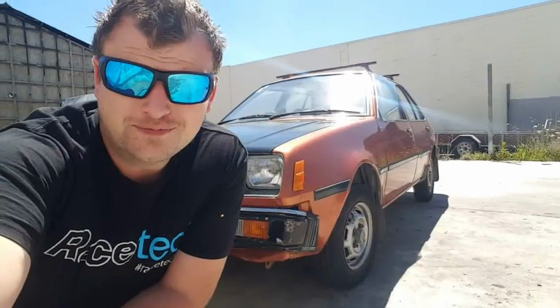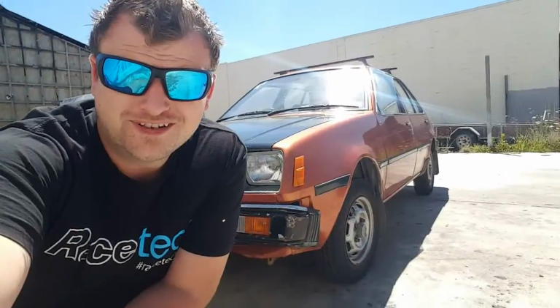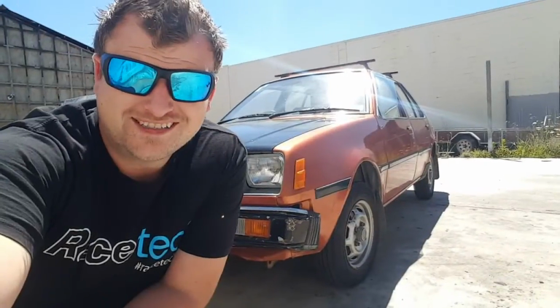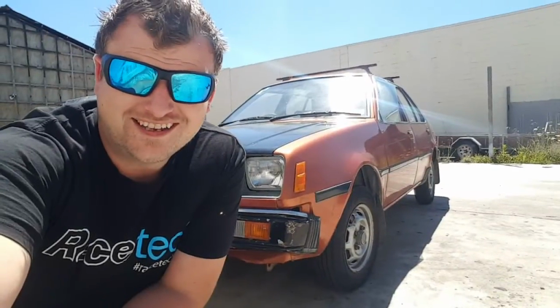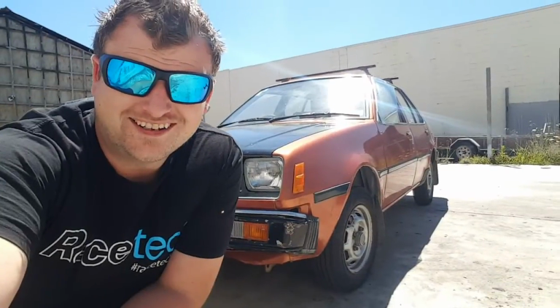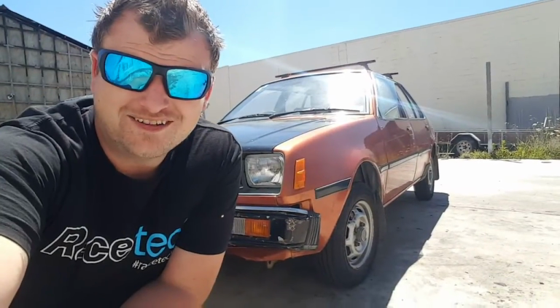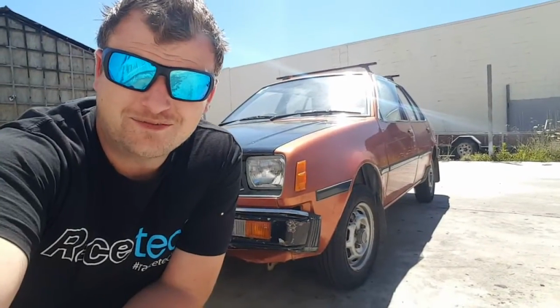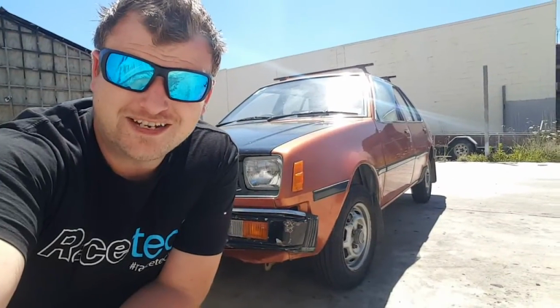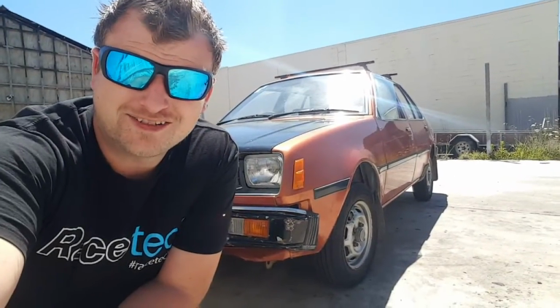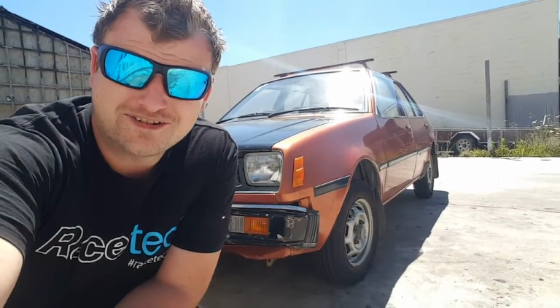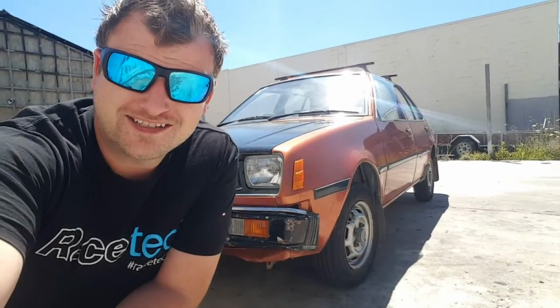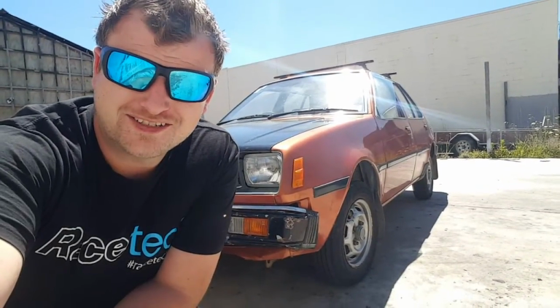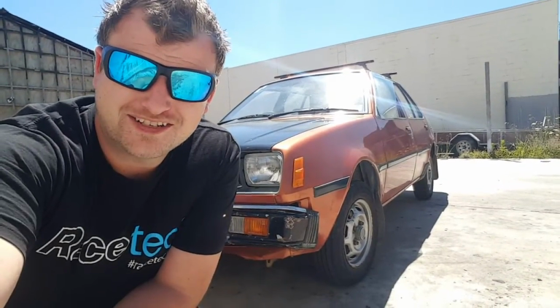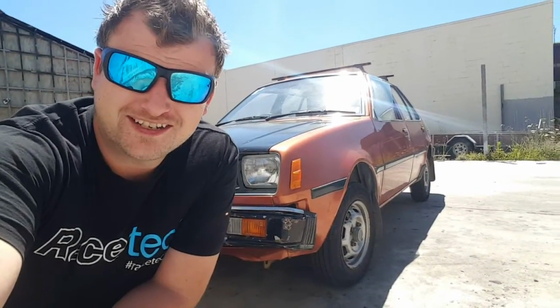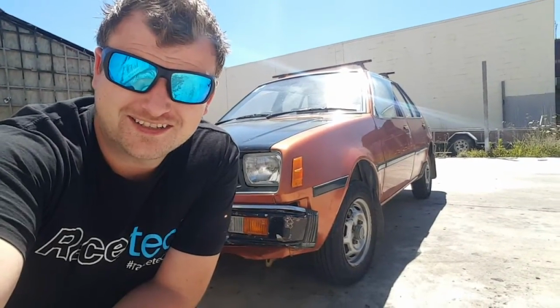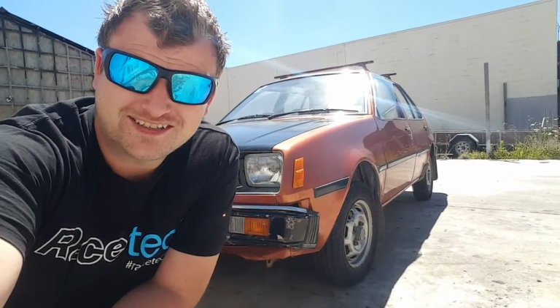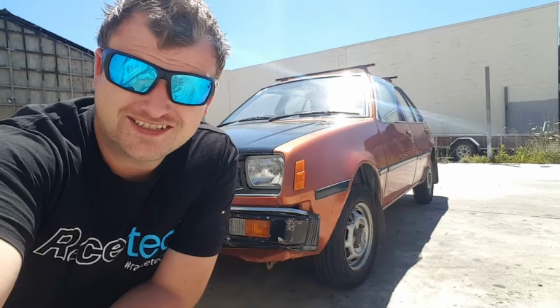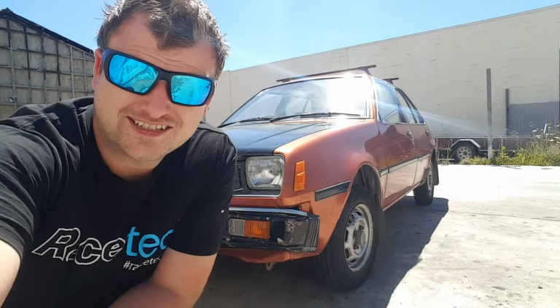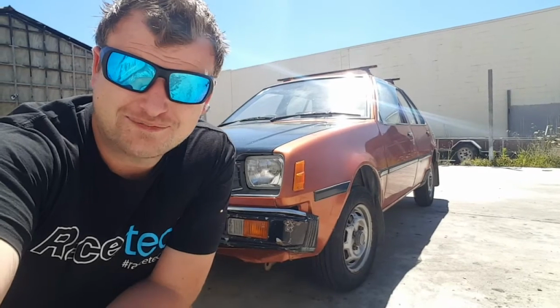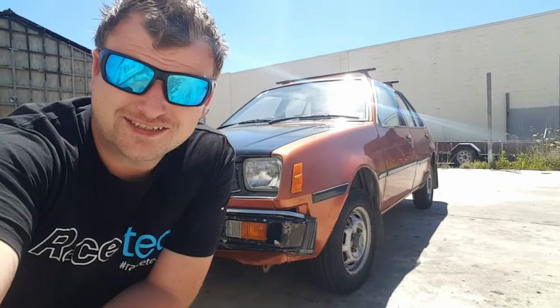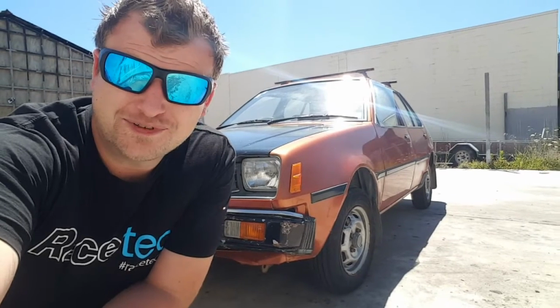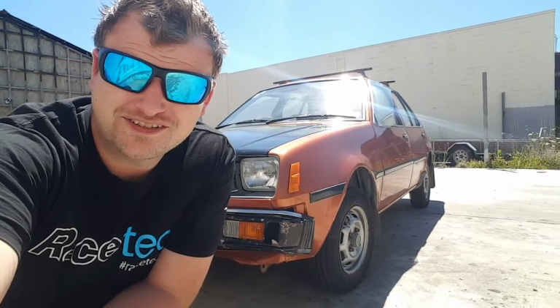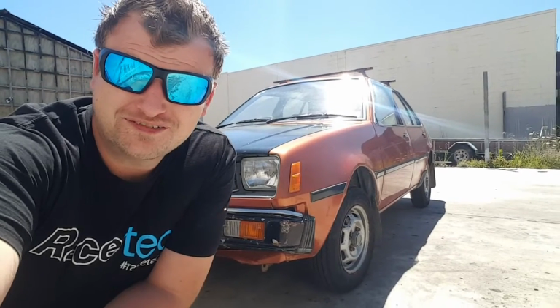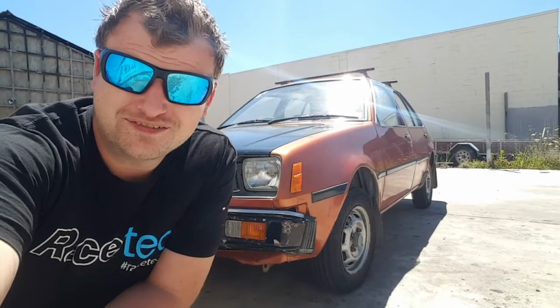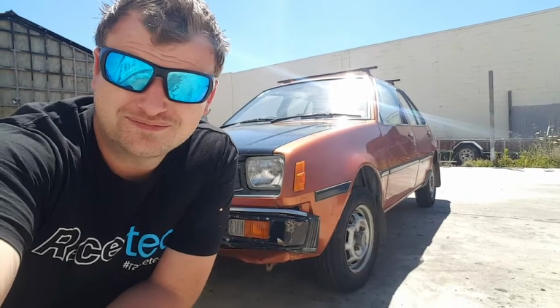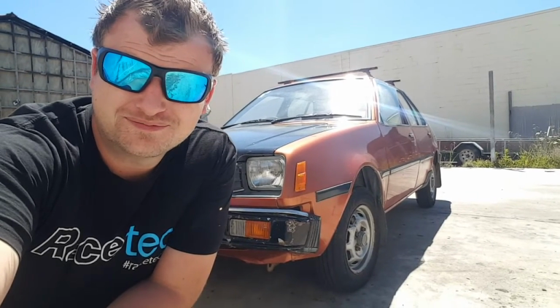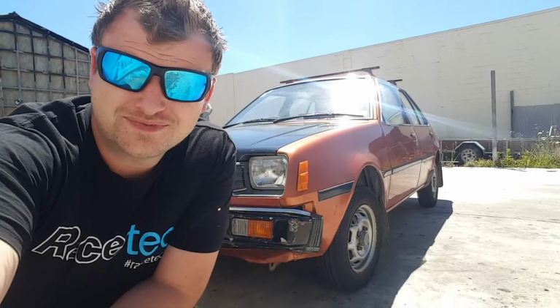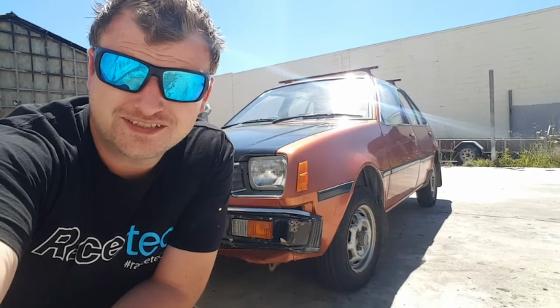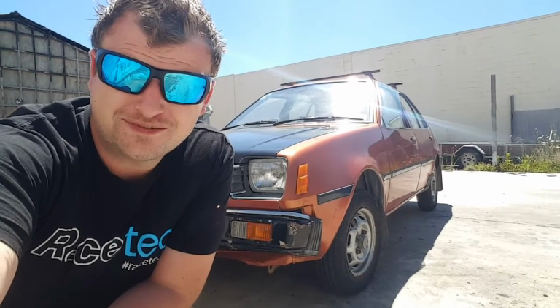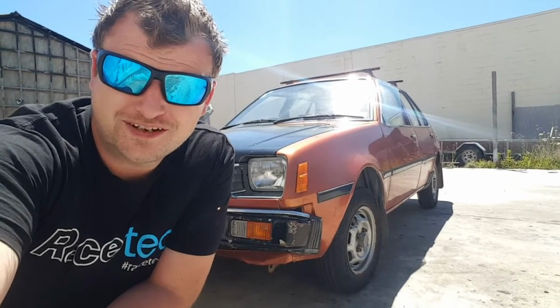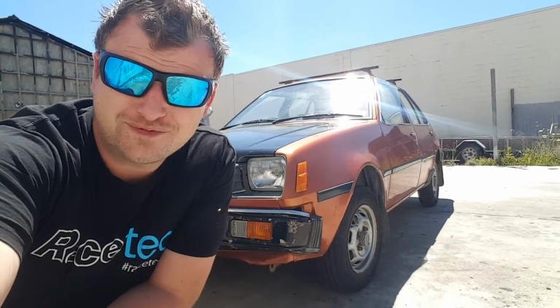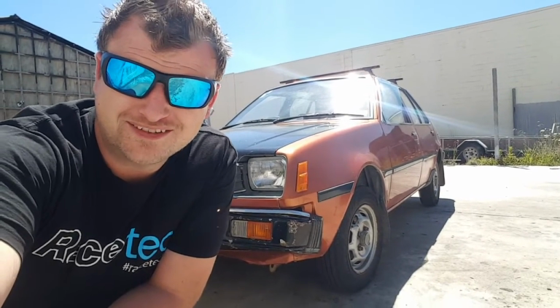Super nice day out here. Made it to the Mirage. Going to get it jacked up, take some wheels off and we'll see how we go from there.